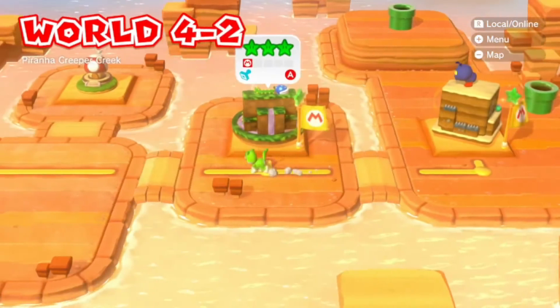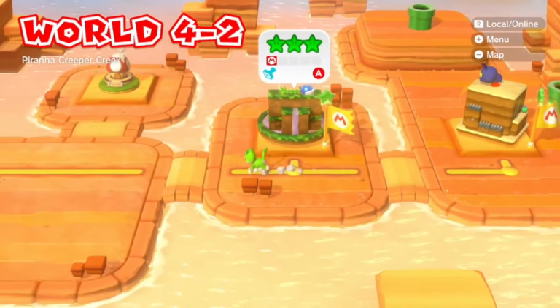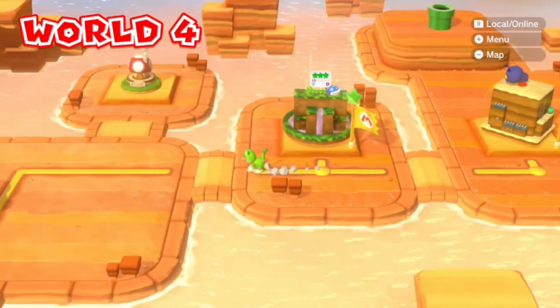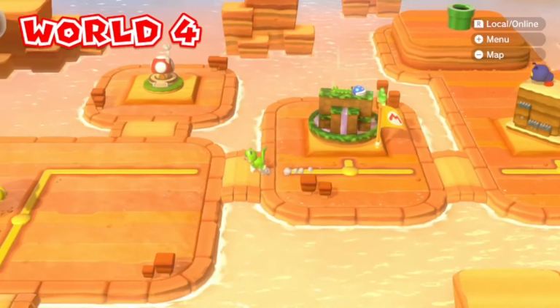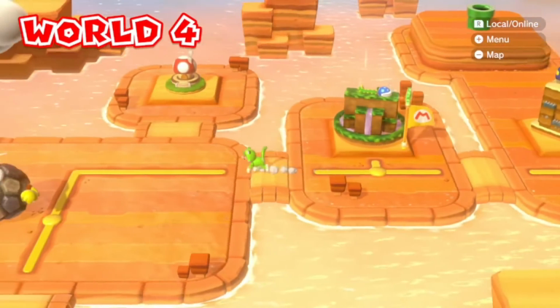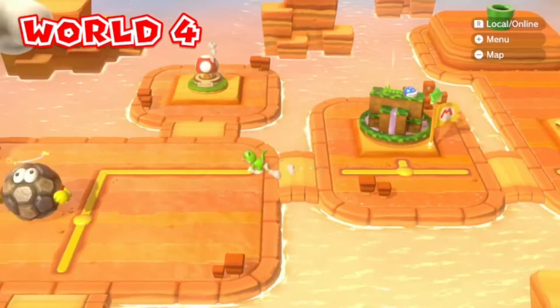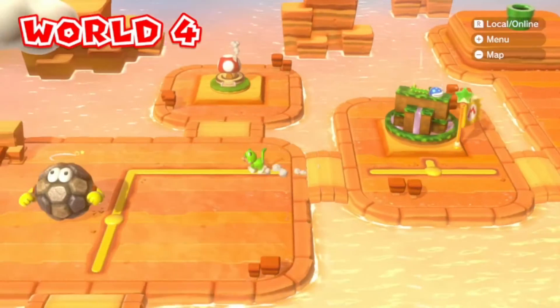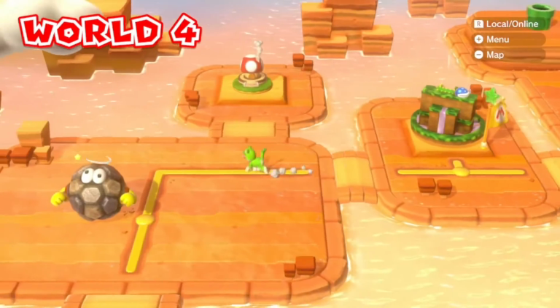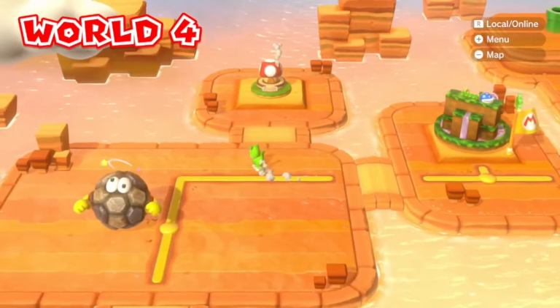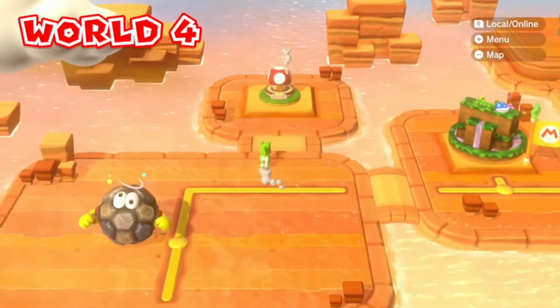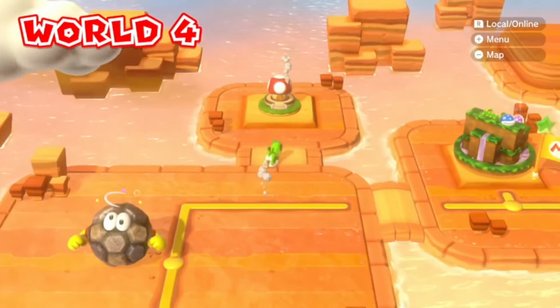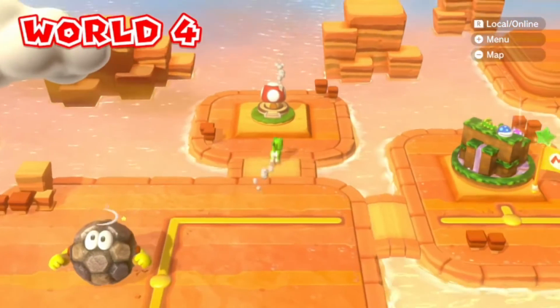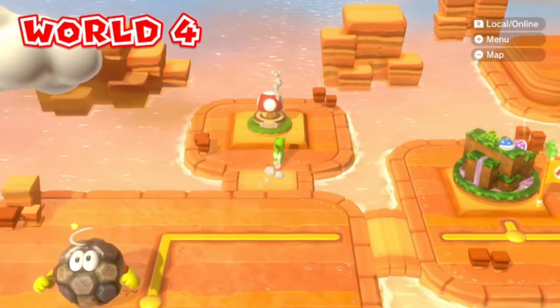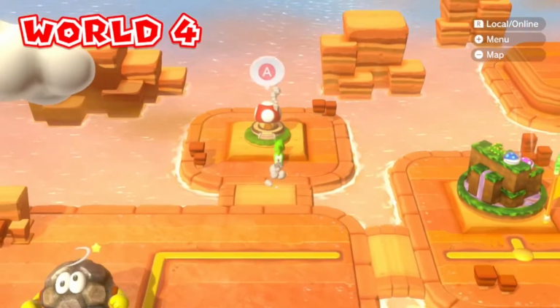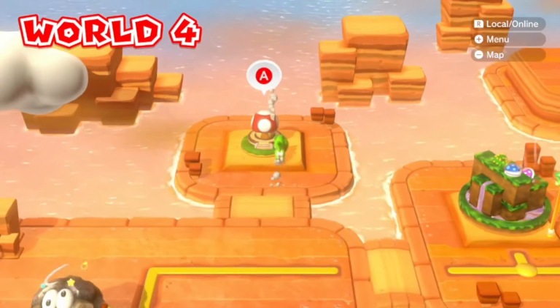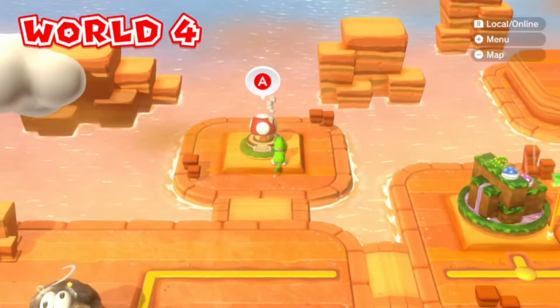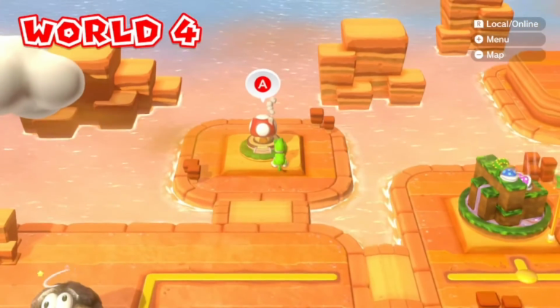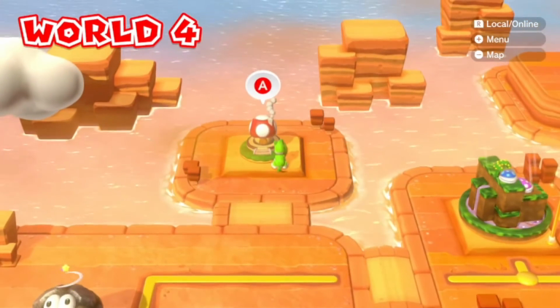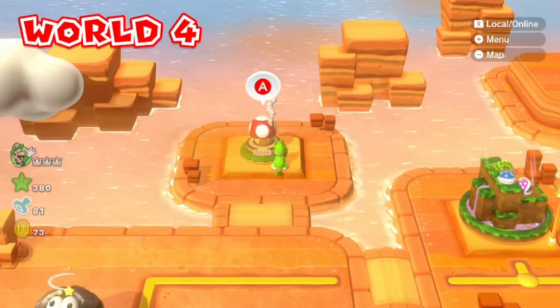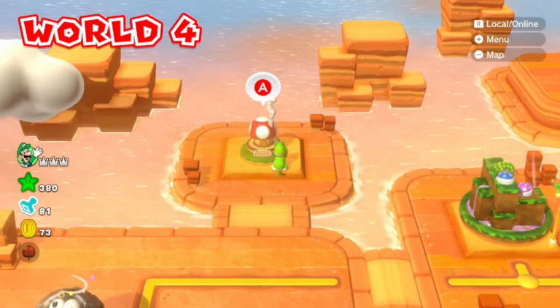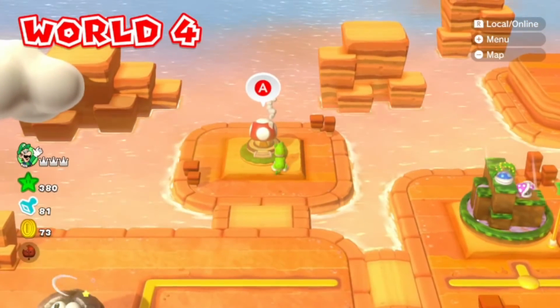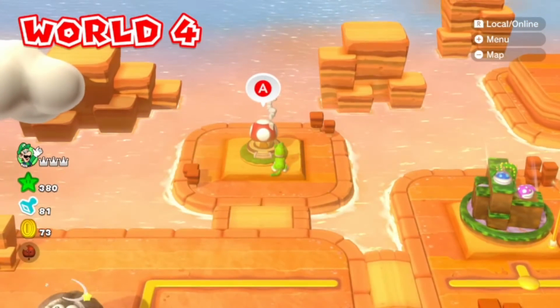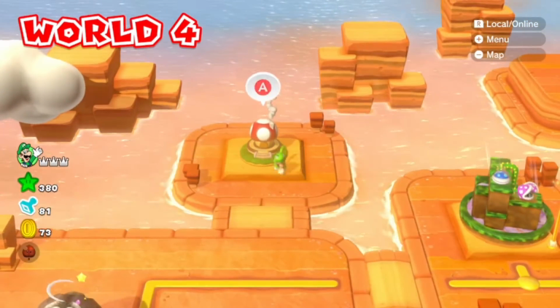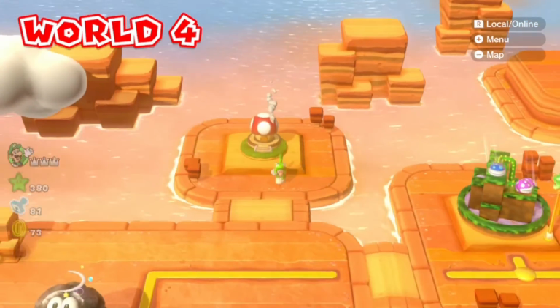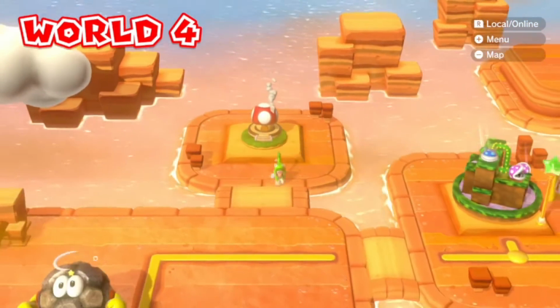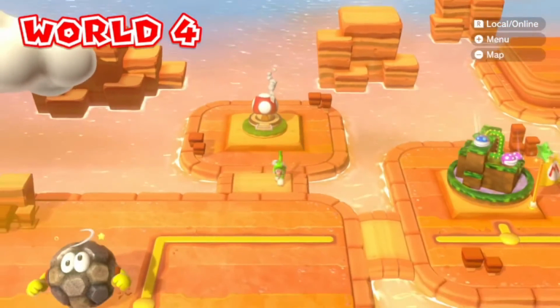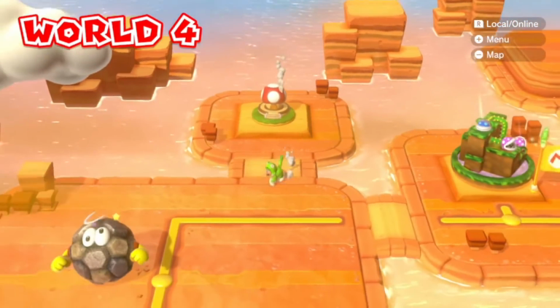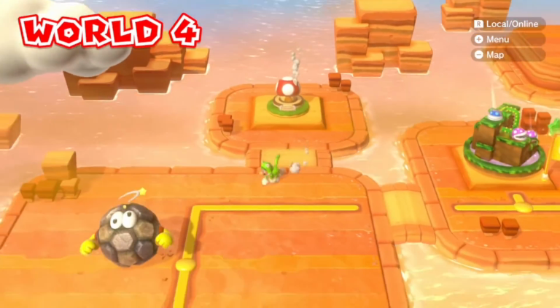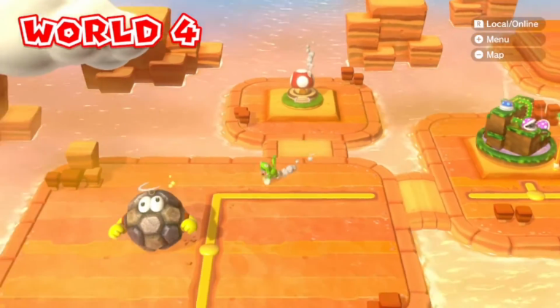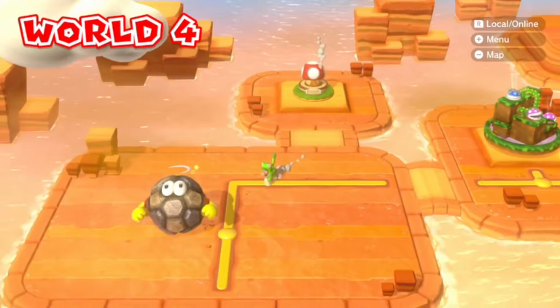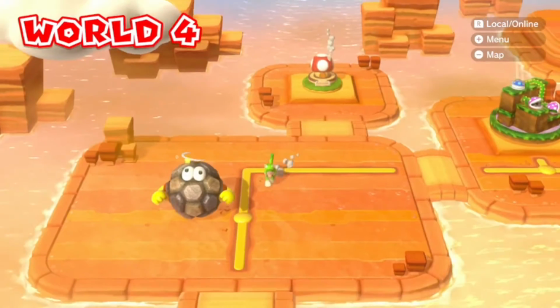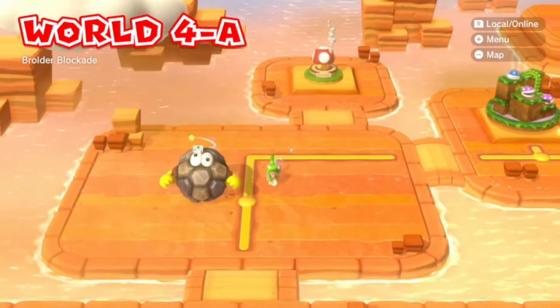Moving on to World 4 — there is a pipe there but it just gives you a view of World 4. The mushroom house is right there and easy to spot.